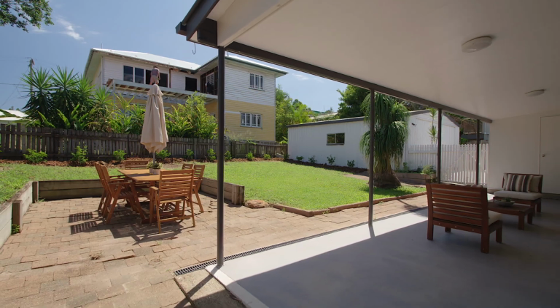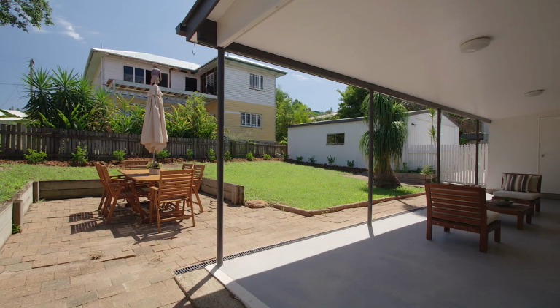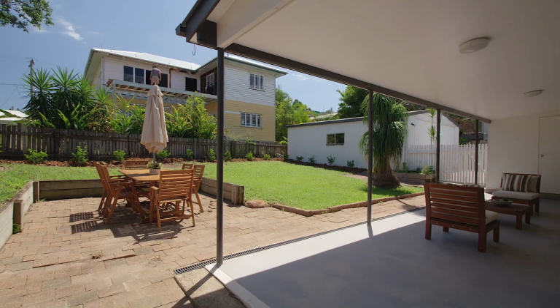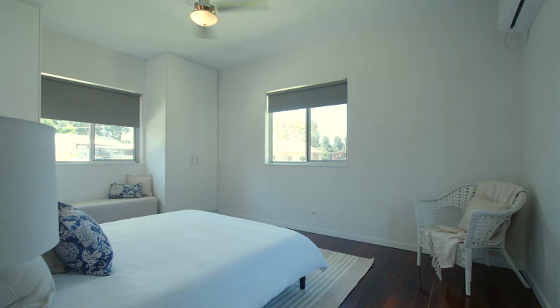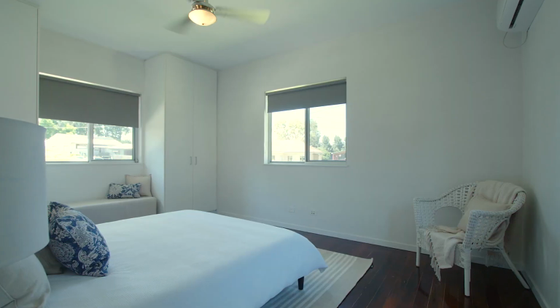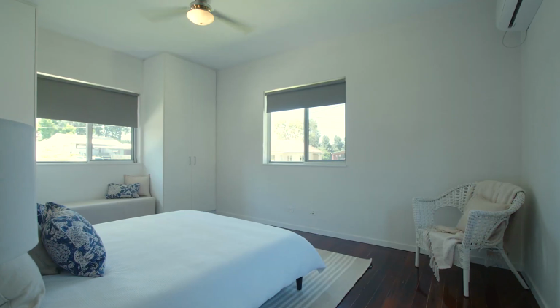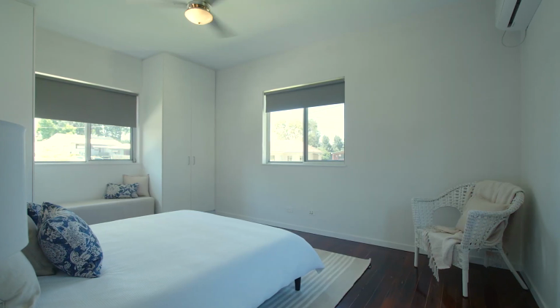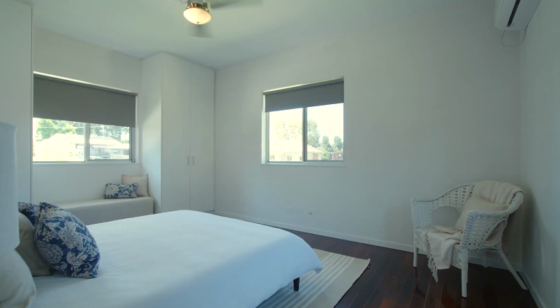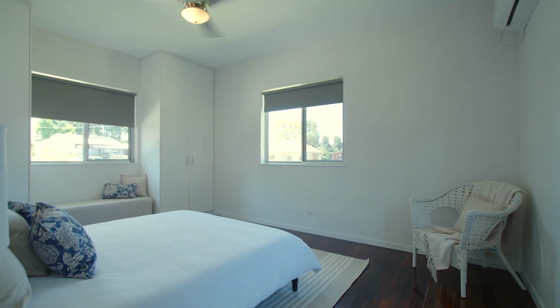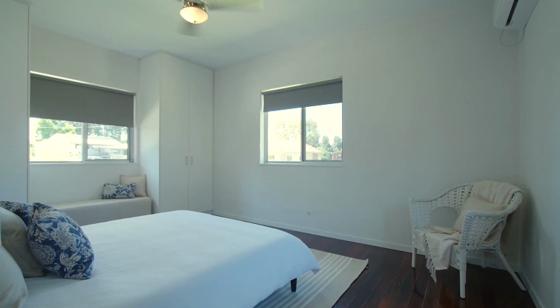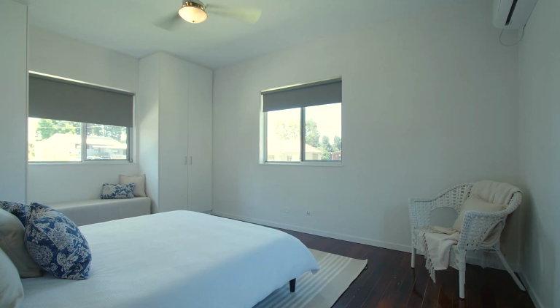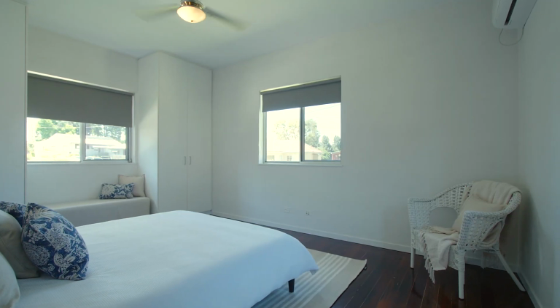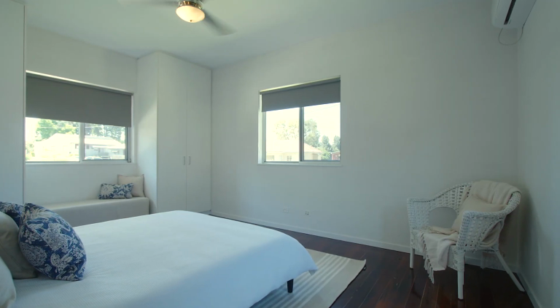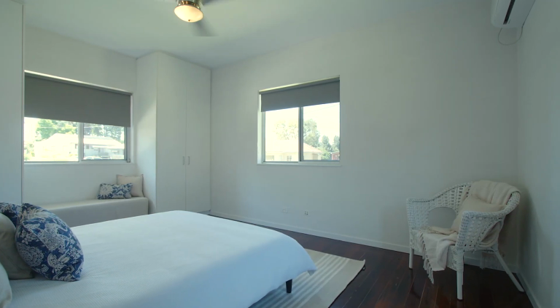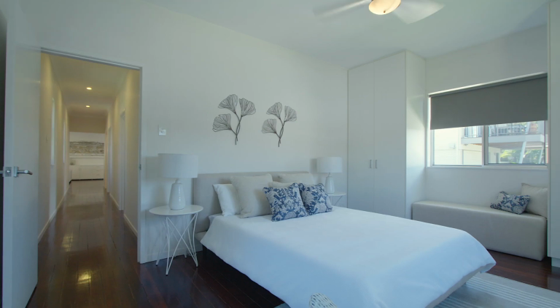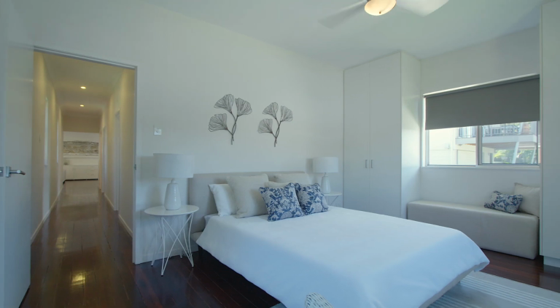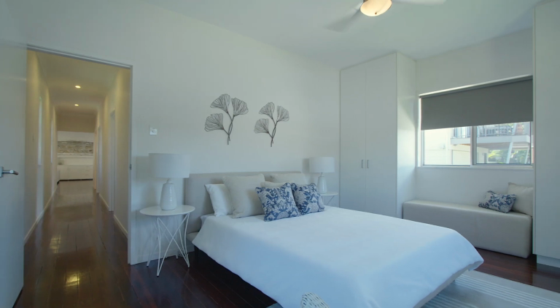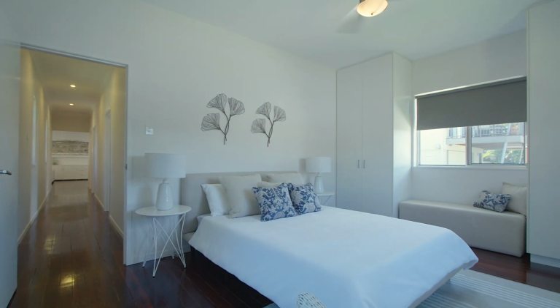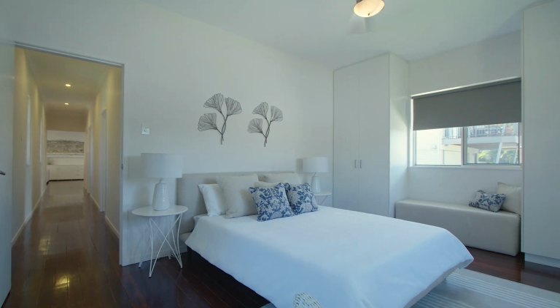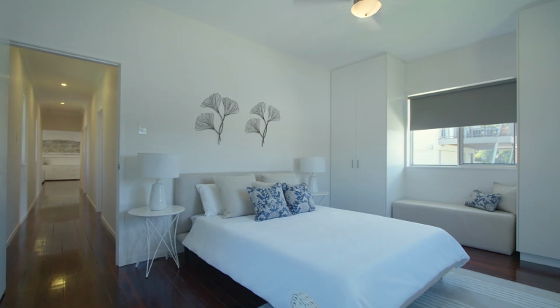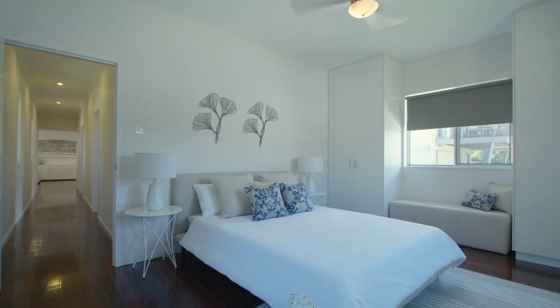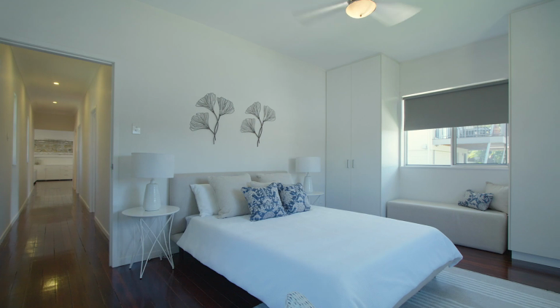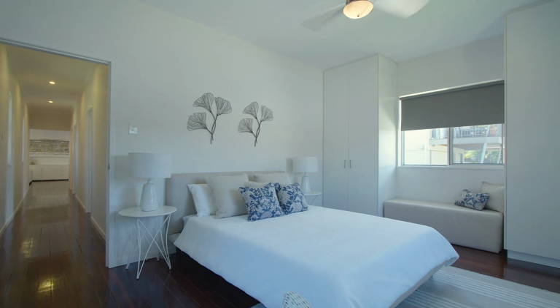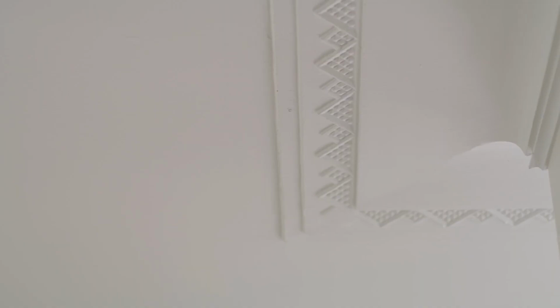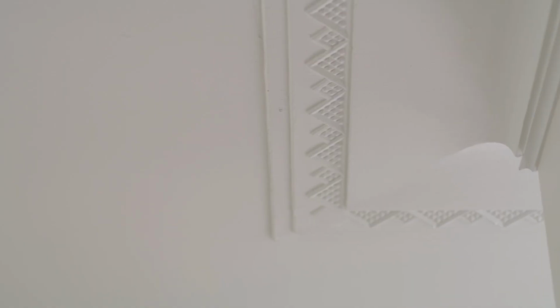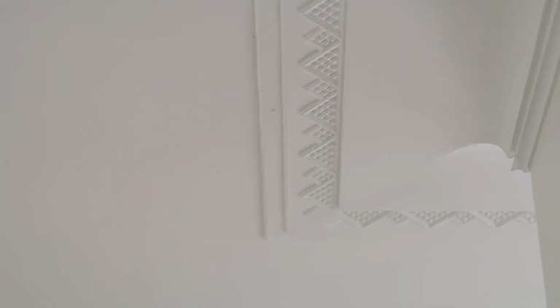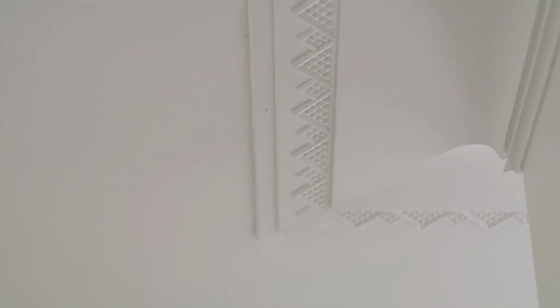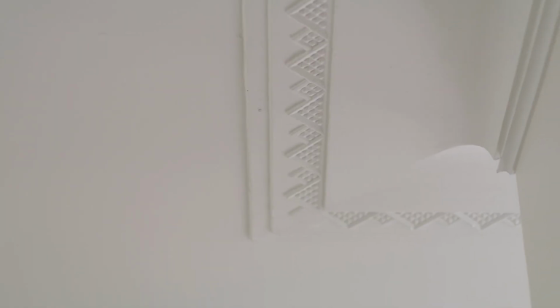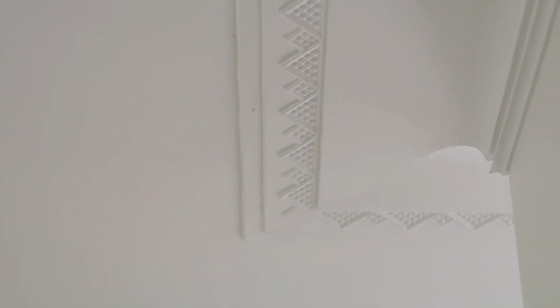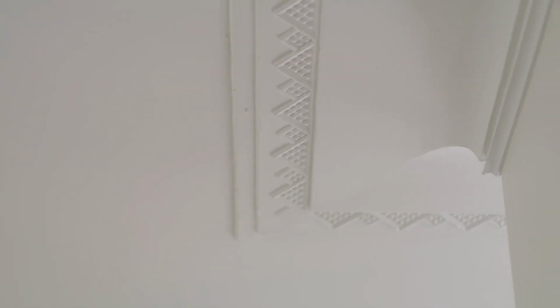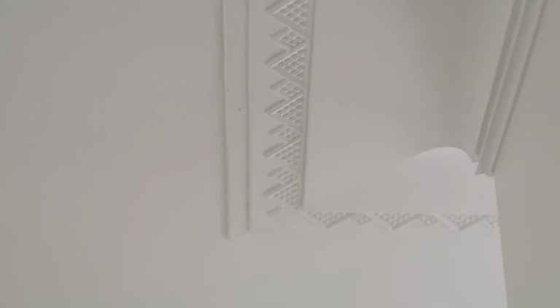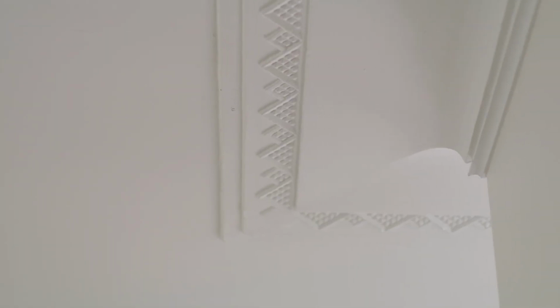Three generous light-filled bedrooms with built-ins, elevated ceilings, ornate cornices and hardwood timber floors throughout.